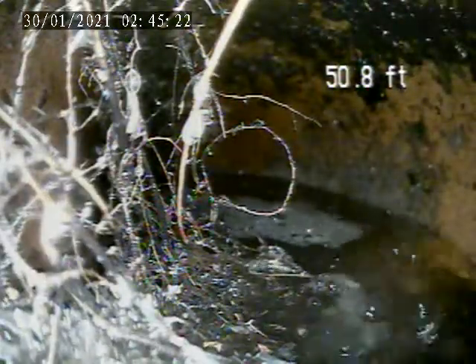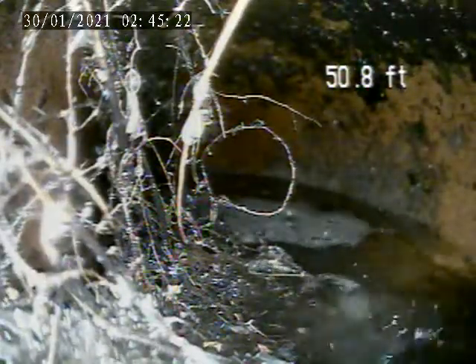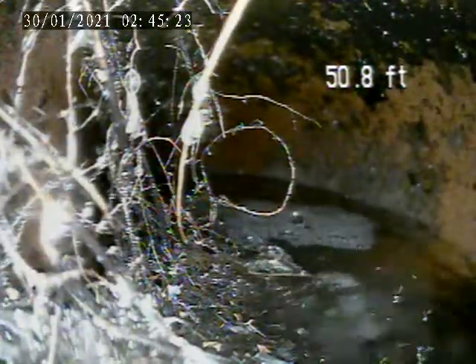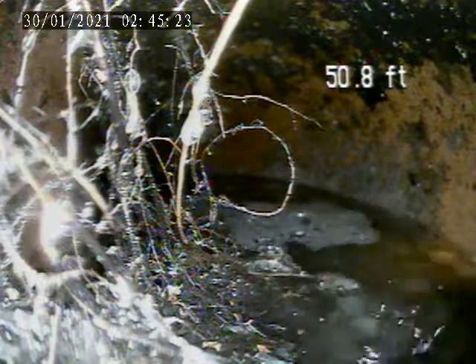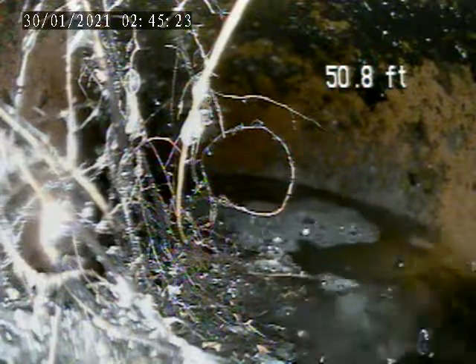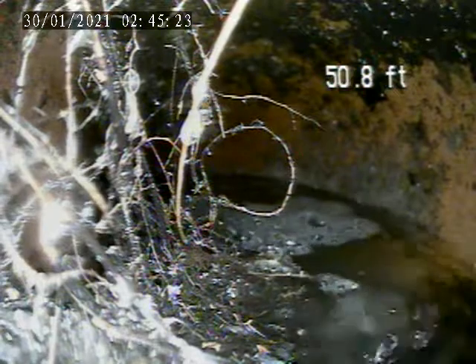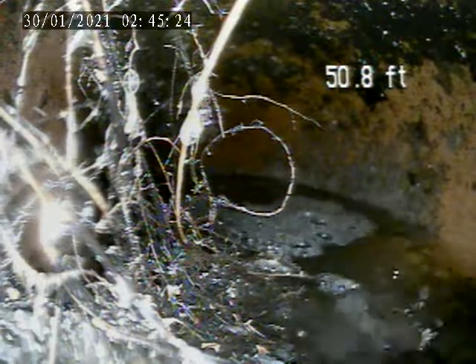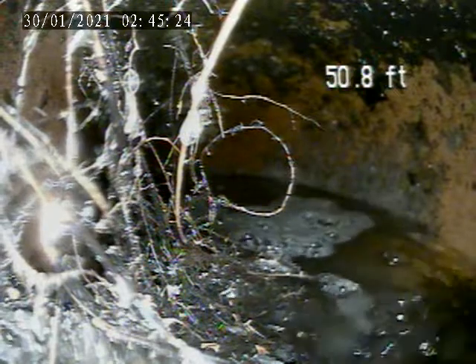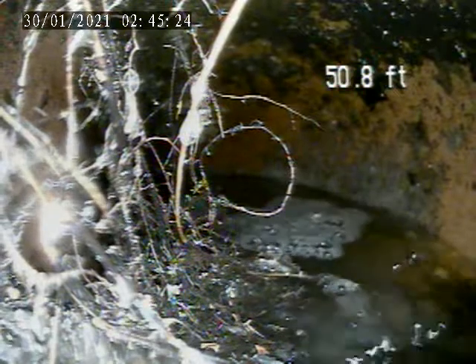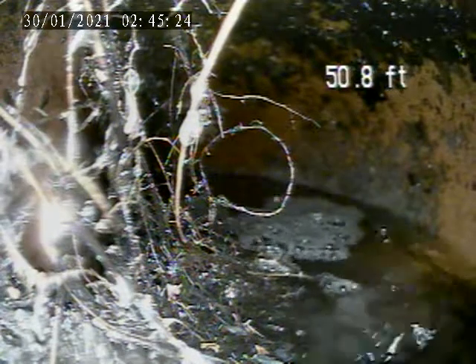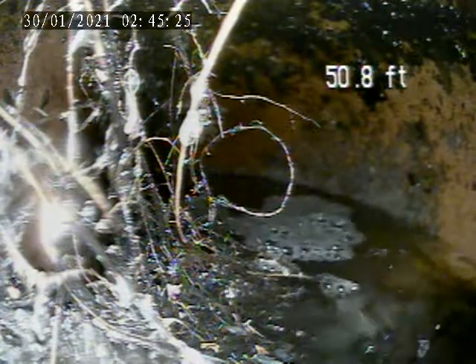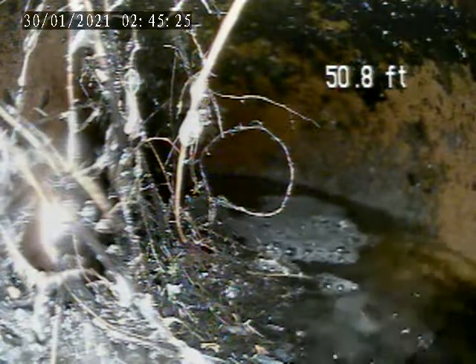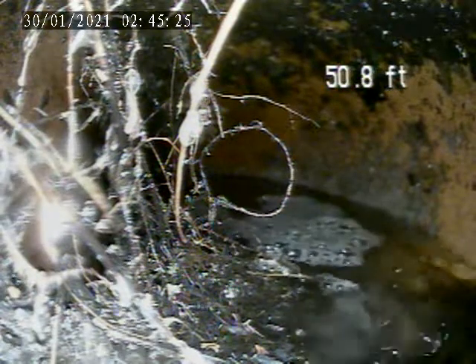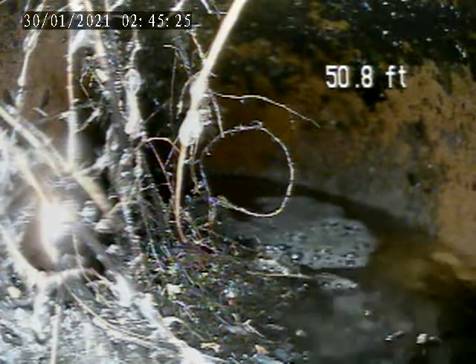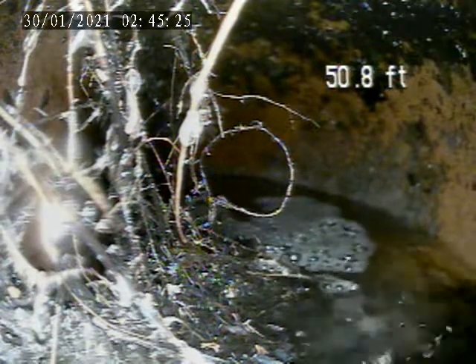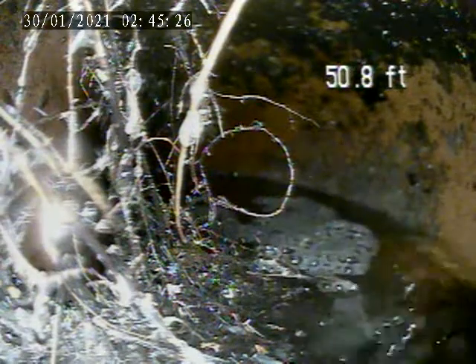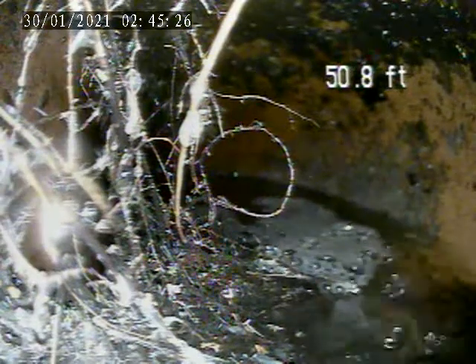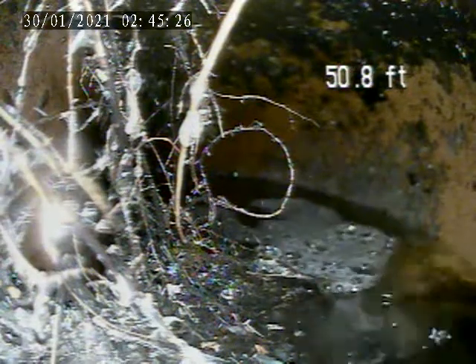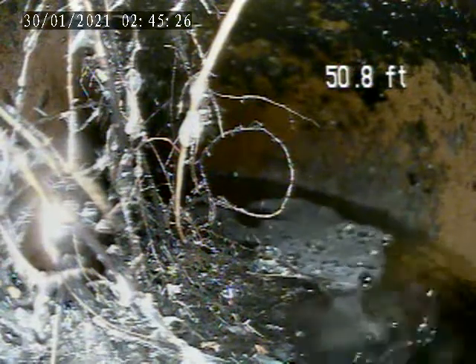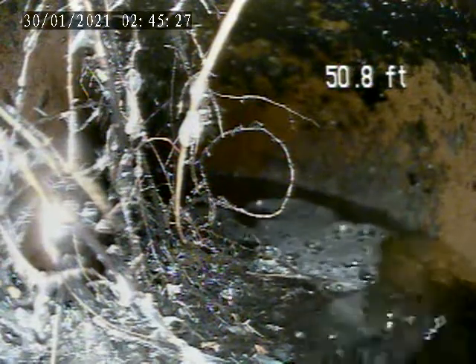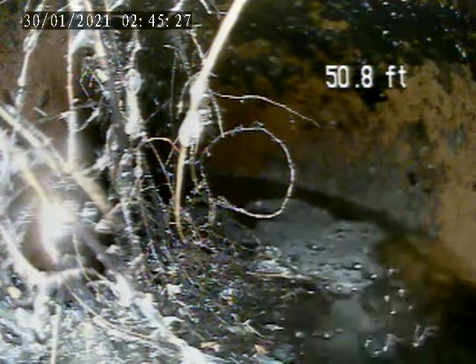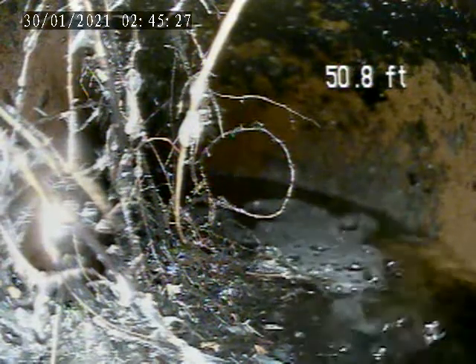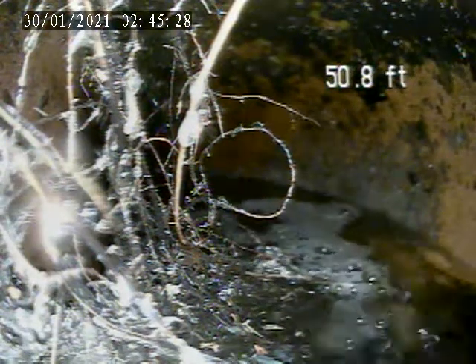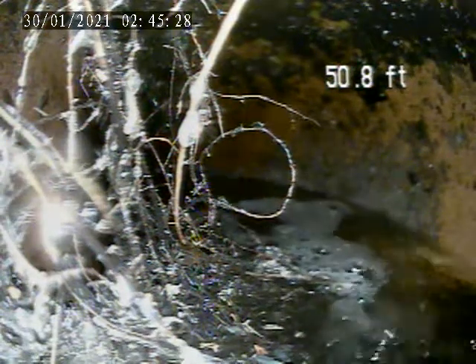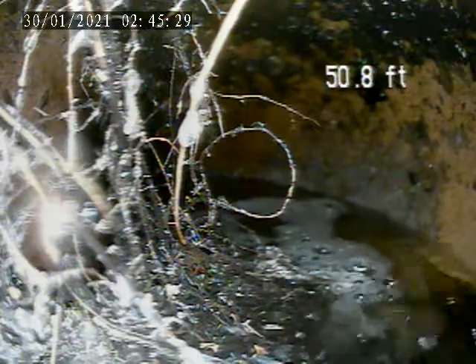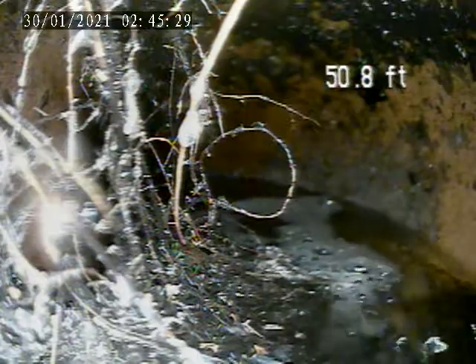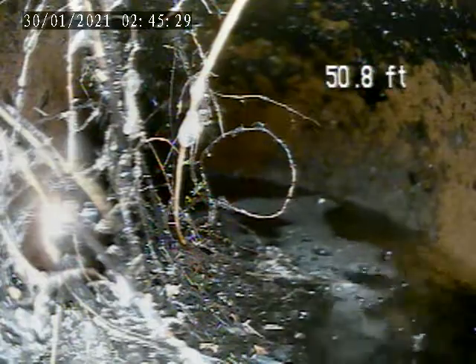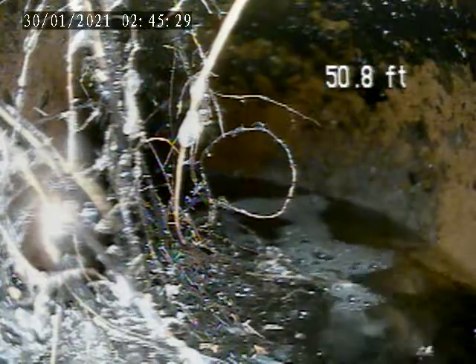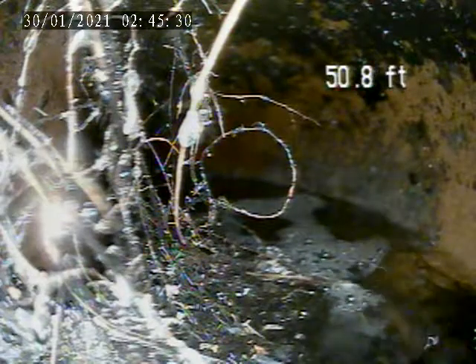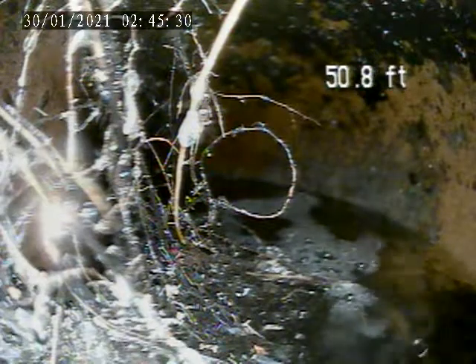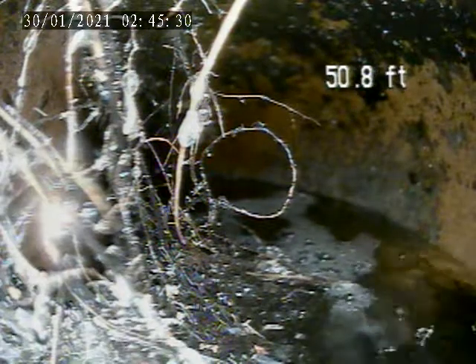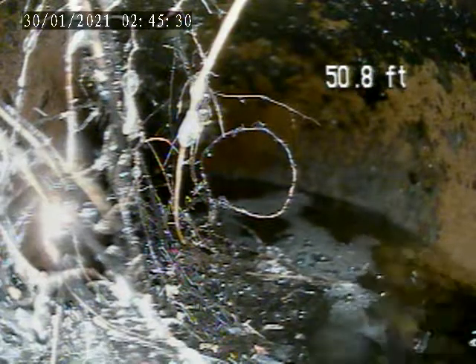We're at 1543 Park Line Drive. We're doing a video inspection of the store lateral from the clean-out access underneath the back porch.